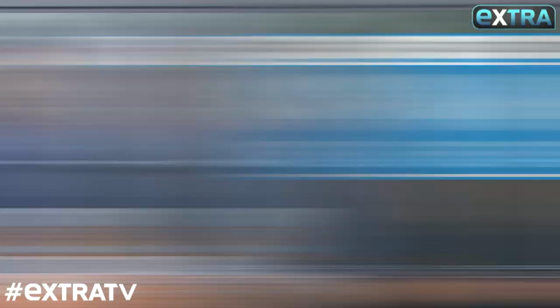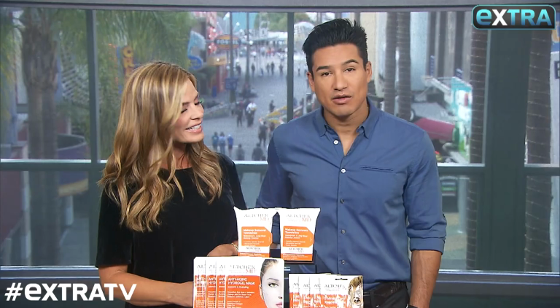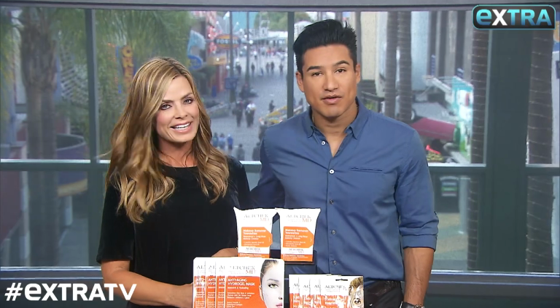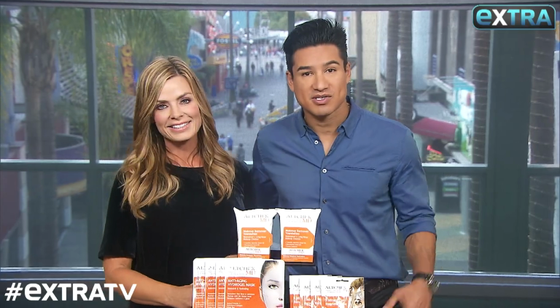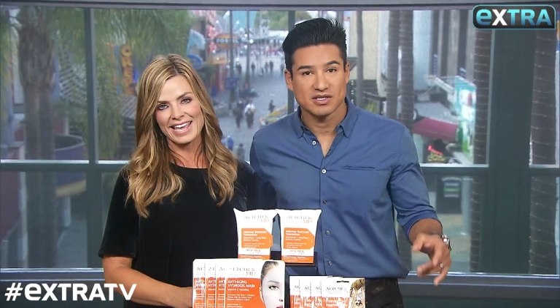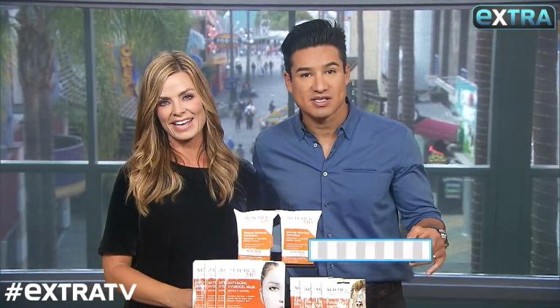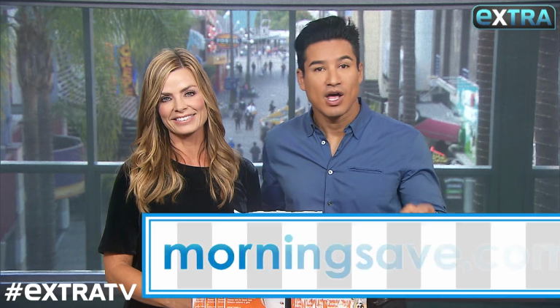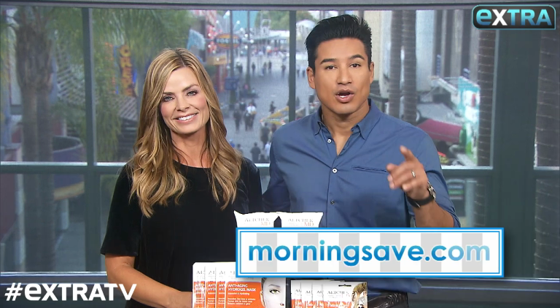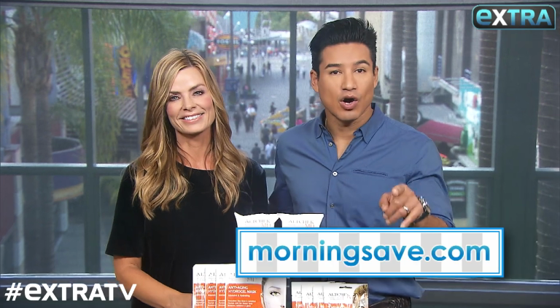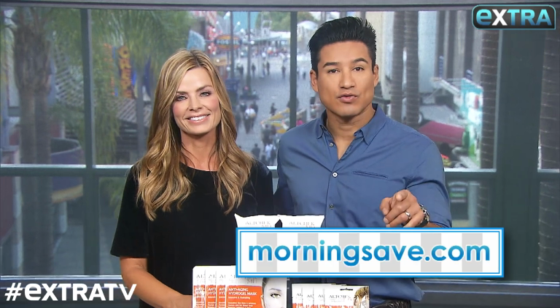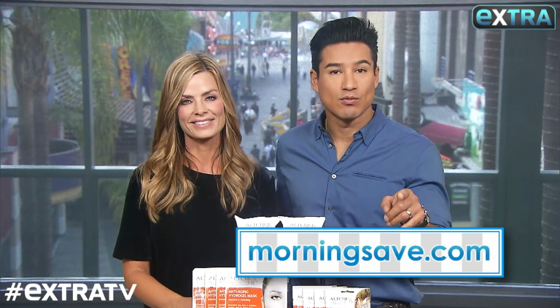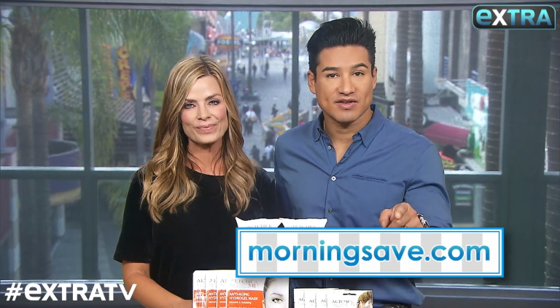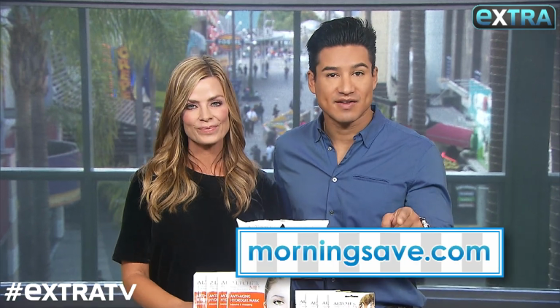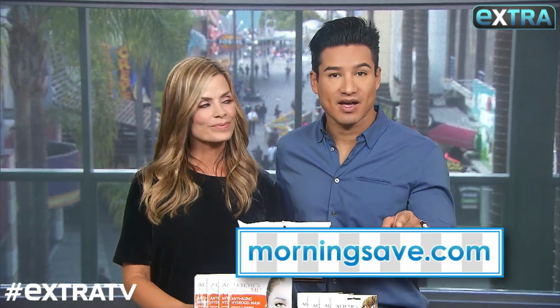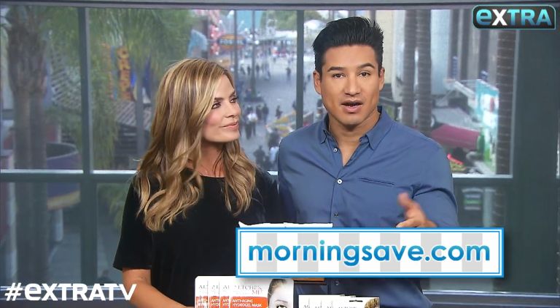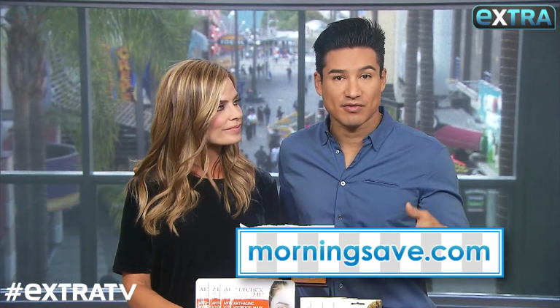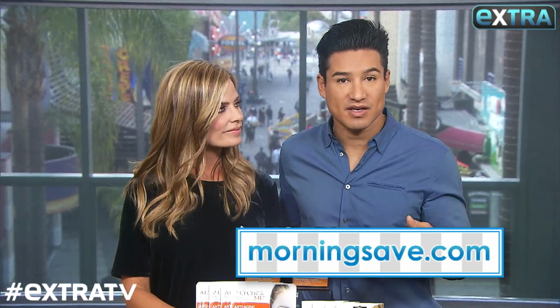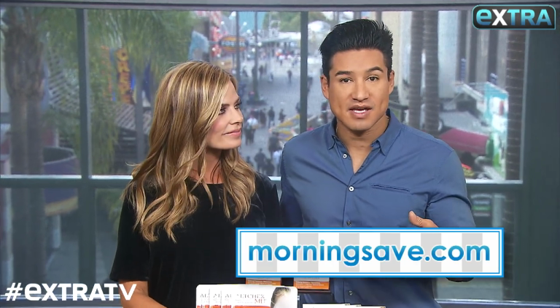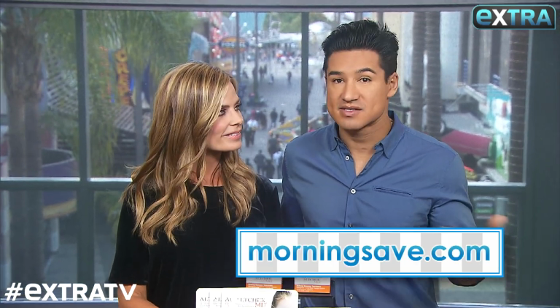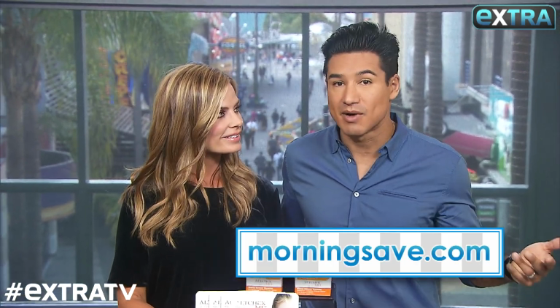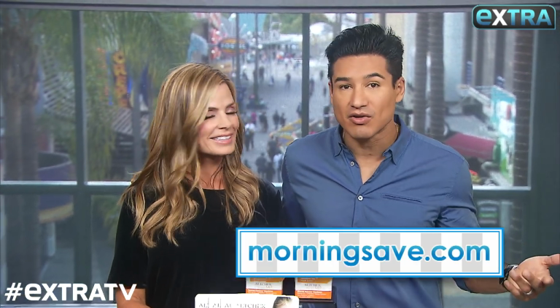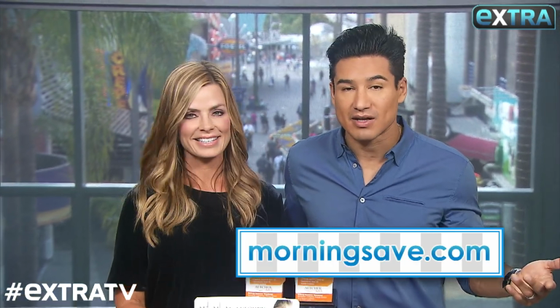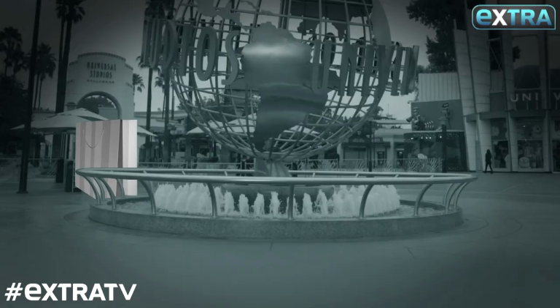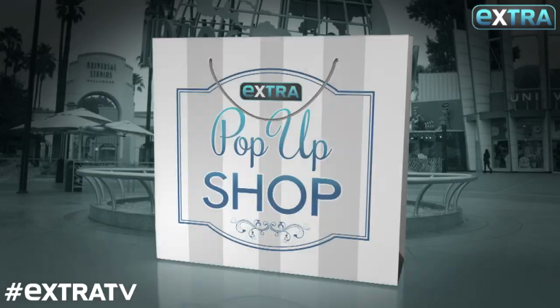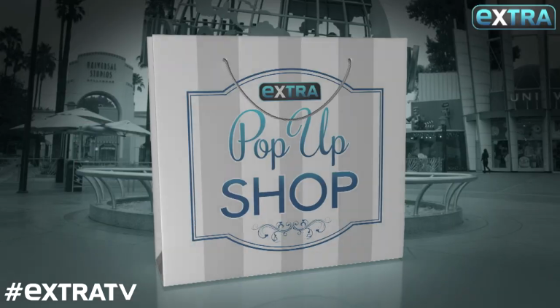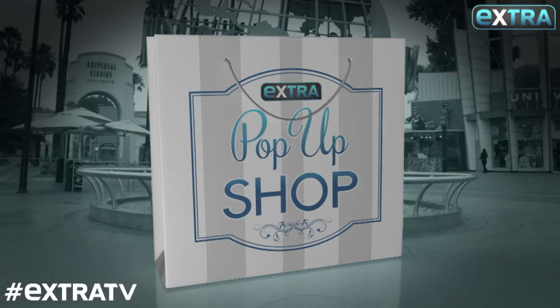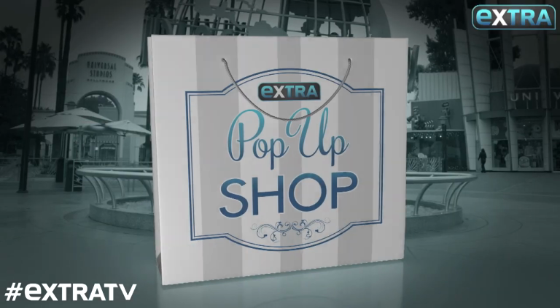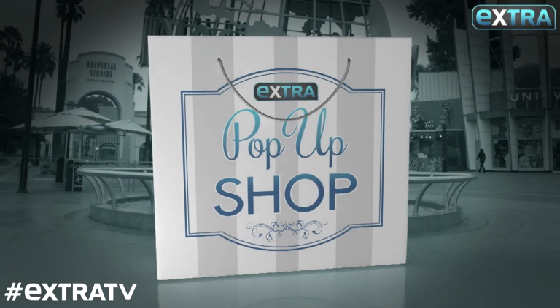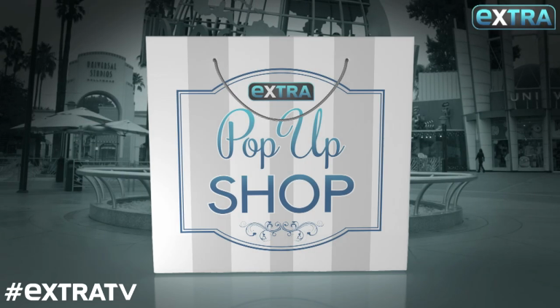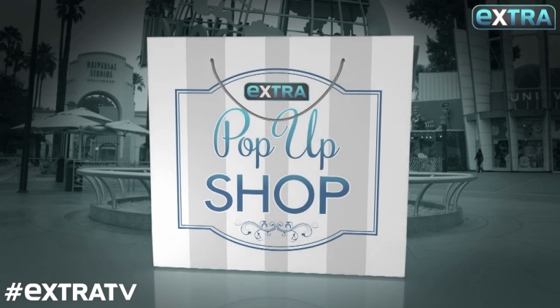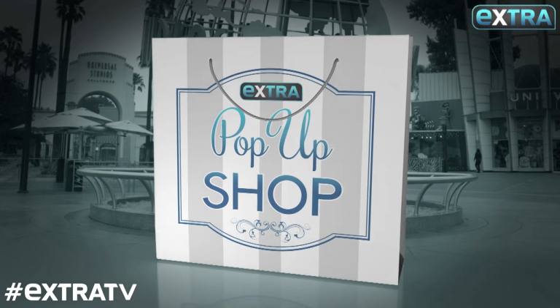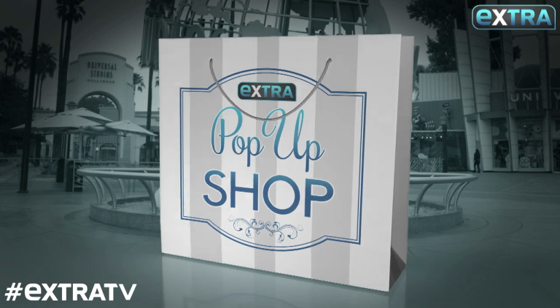Well, thank you very much. And listen, go to MorningSave.com for these and some other online exclusives, only at the Extra pop-up shop.